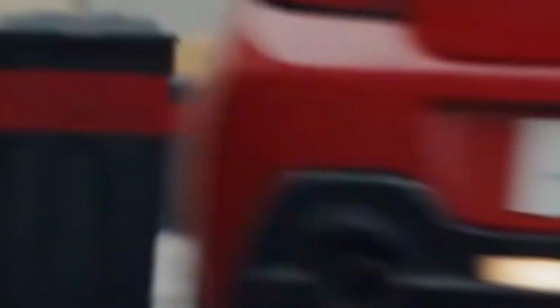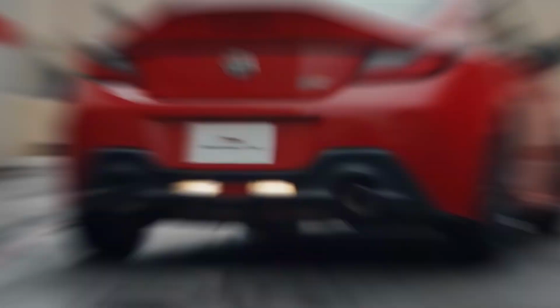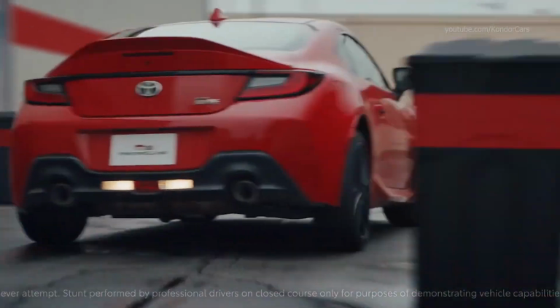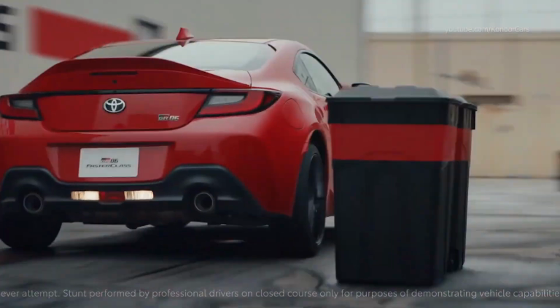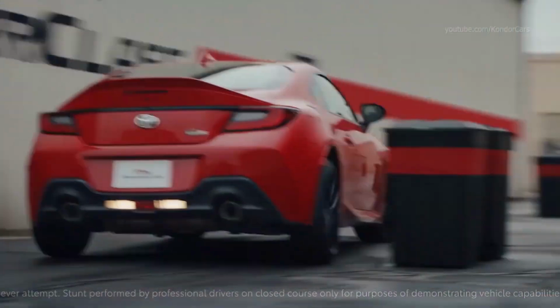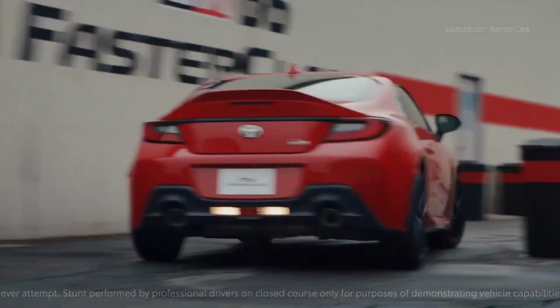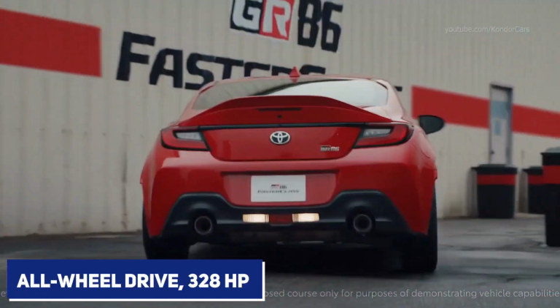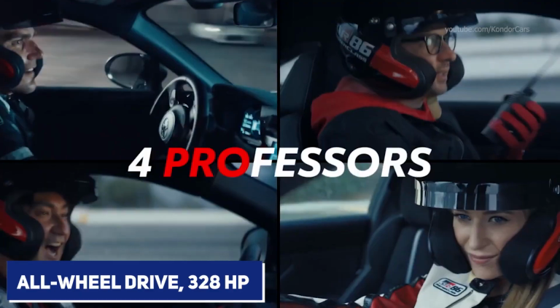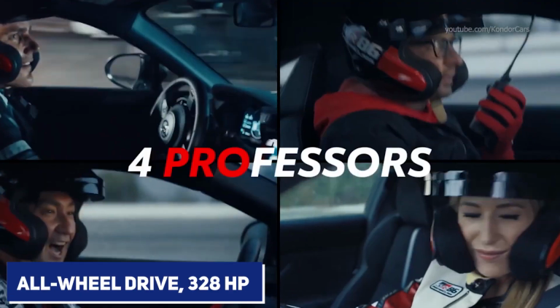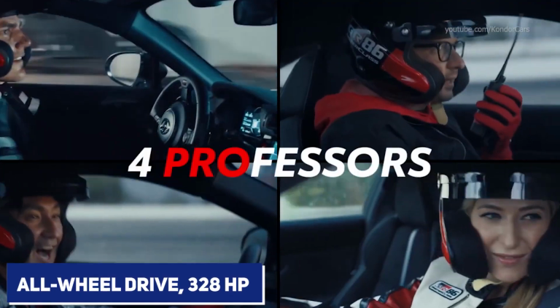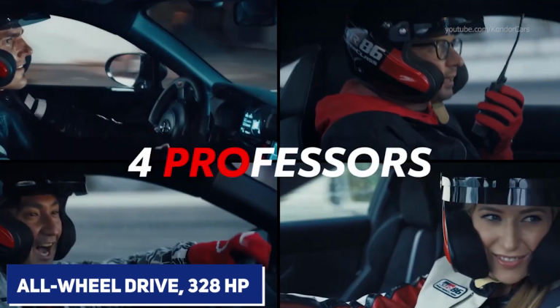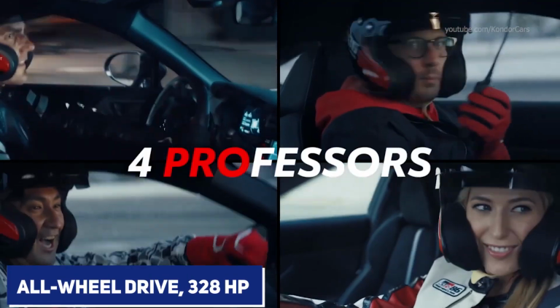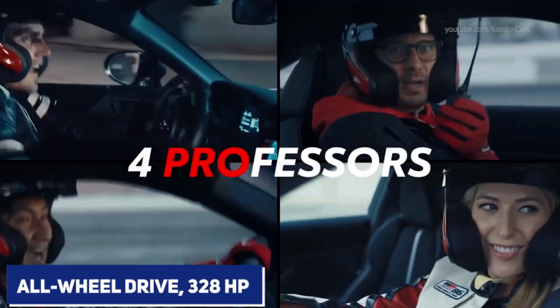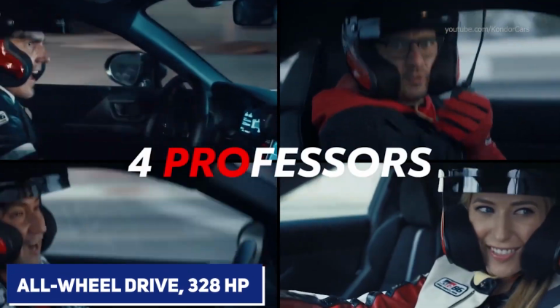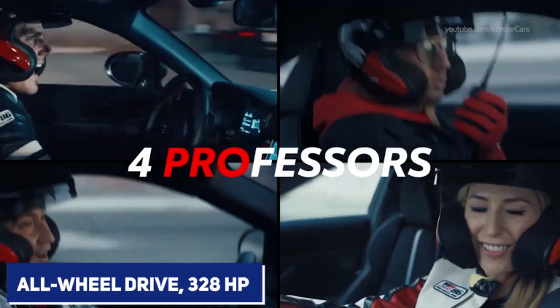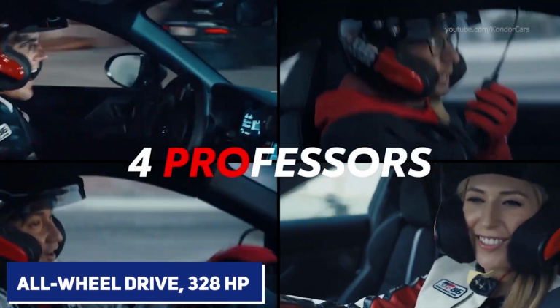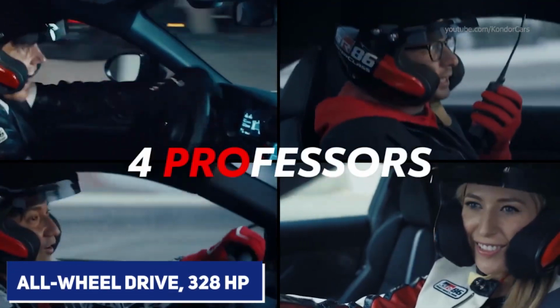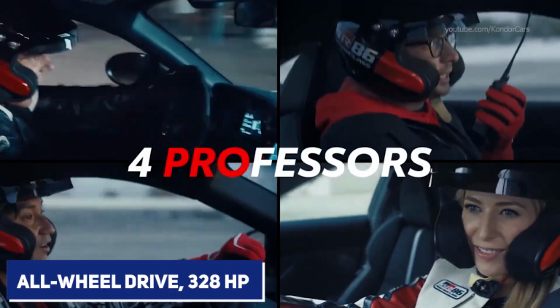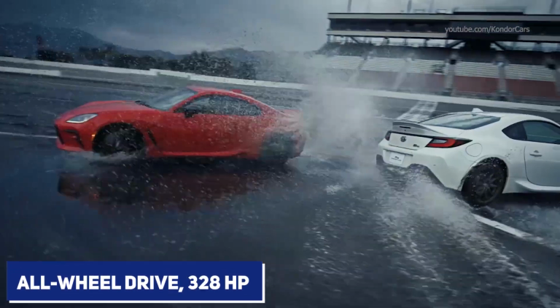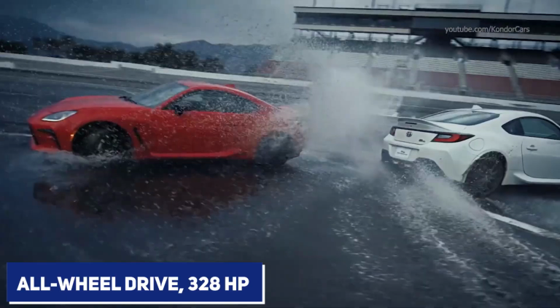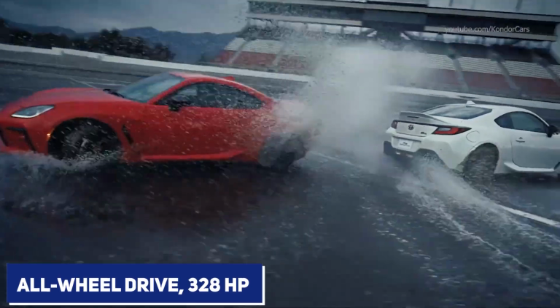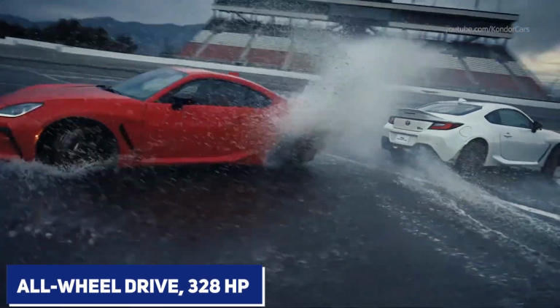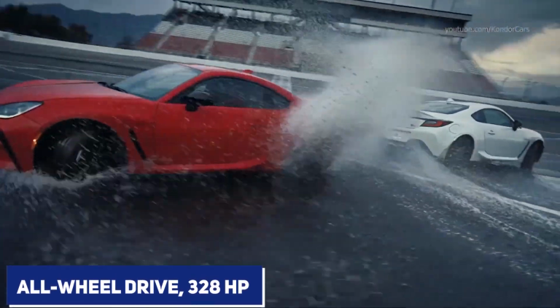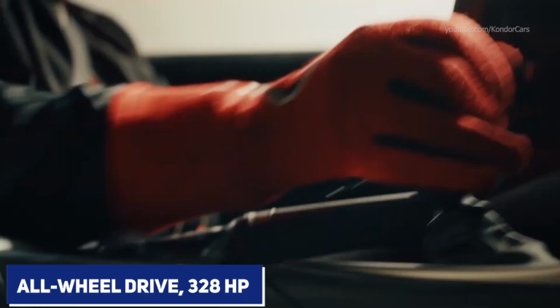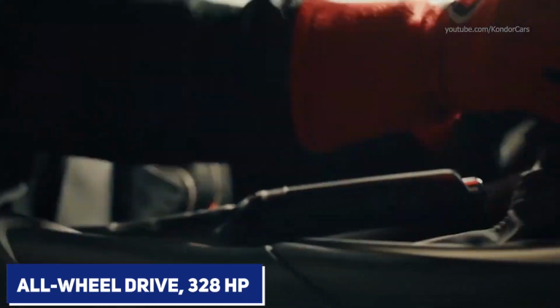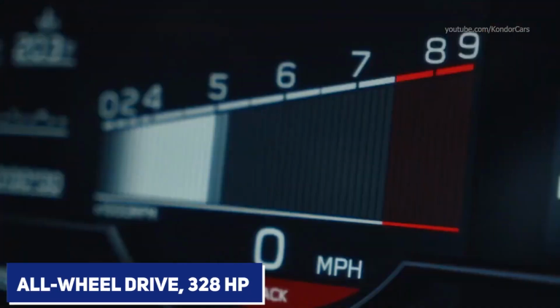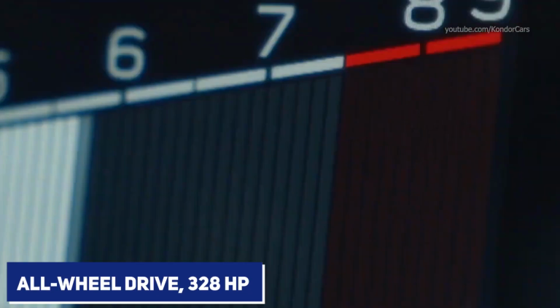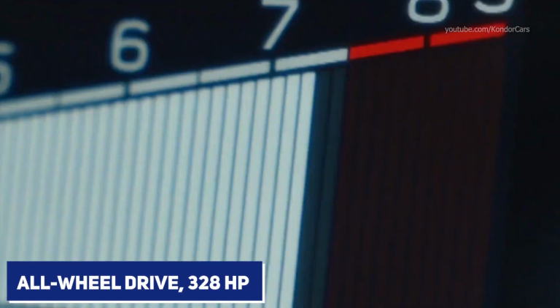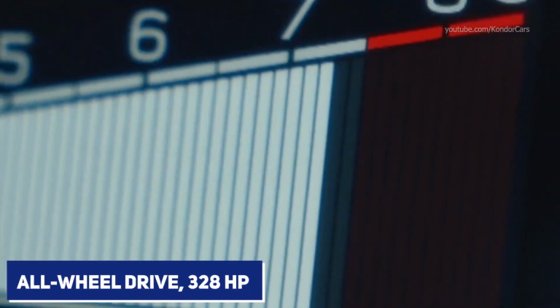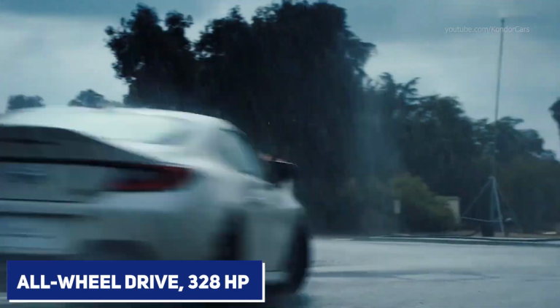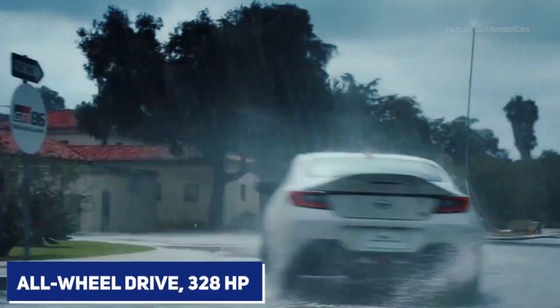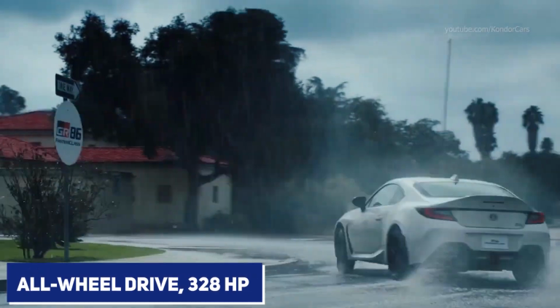A Sparco racing seat with 6-point seatbelts authorized by the FIA and a VR3 Engineering 8-point roll cage are included. The SCR1 features all-wheel drive, 328 horsepower, and enough power to race for 45 minutes.